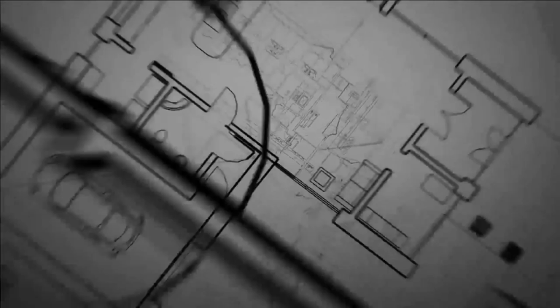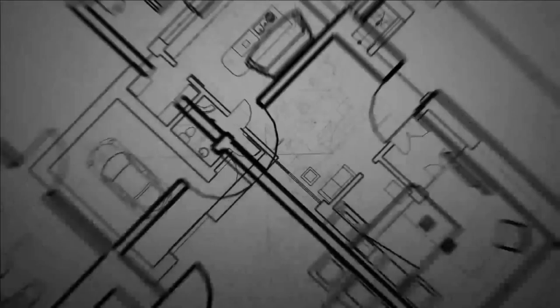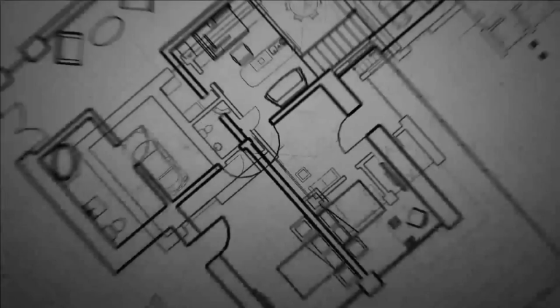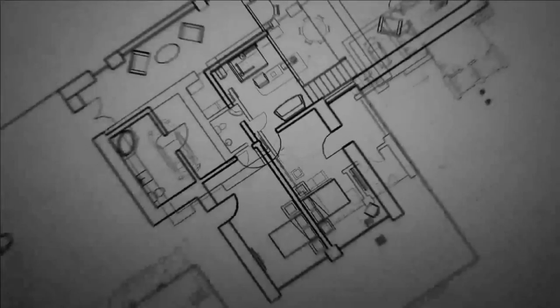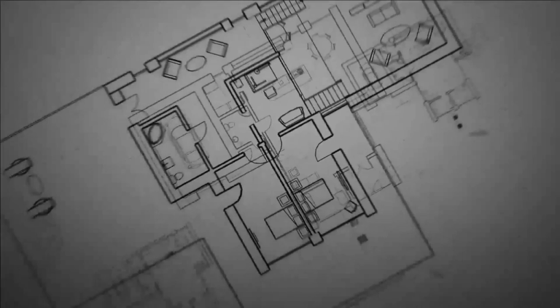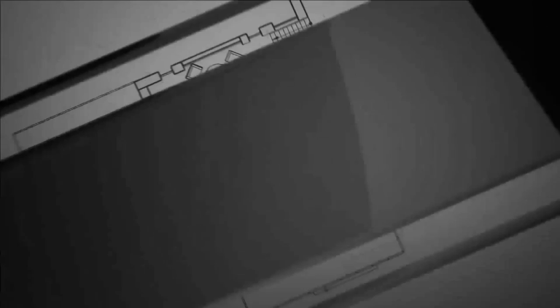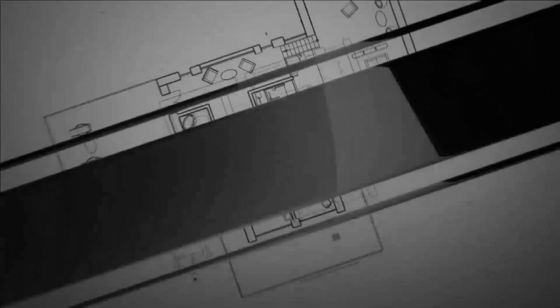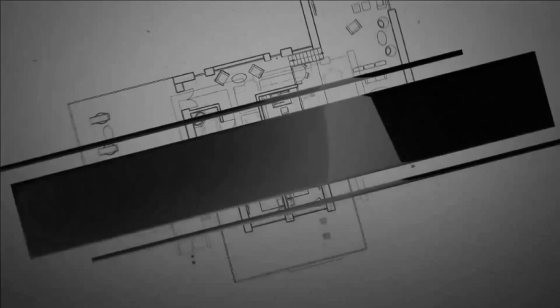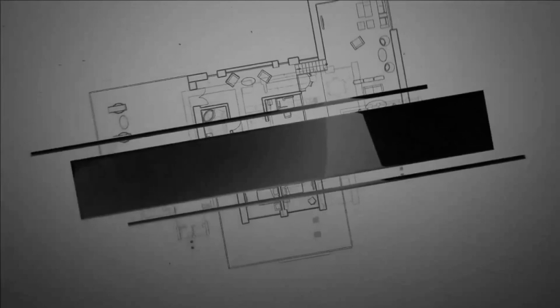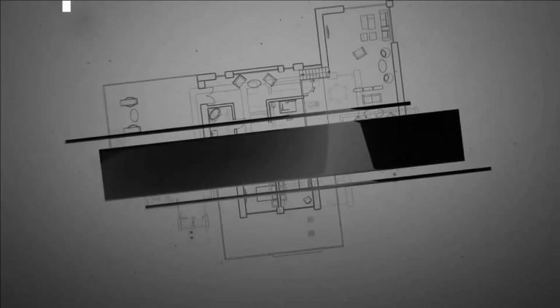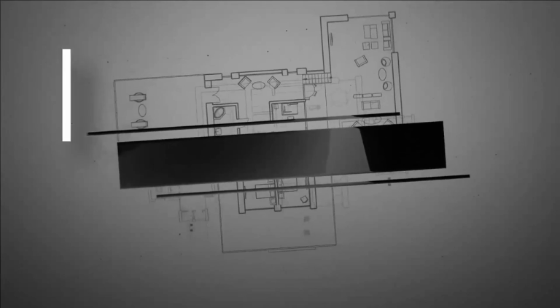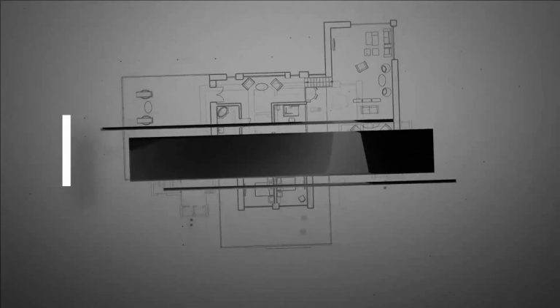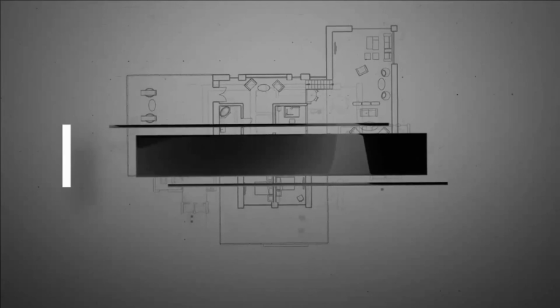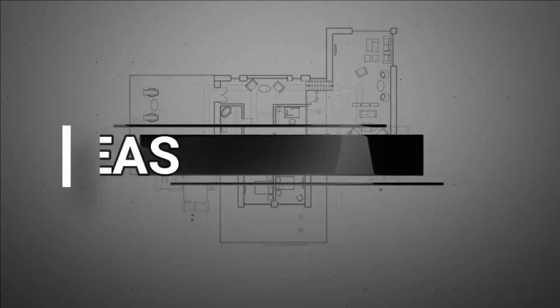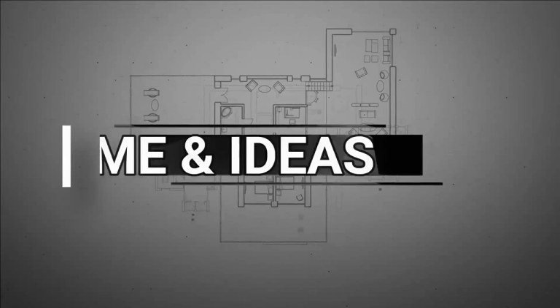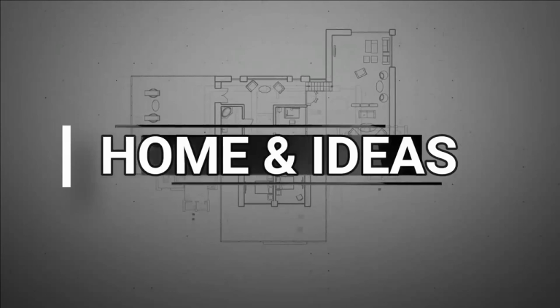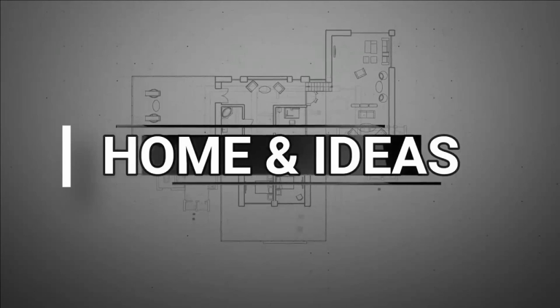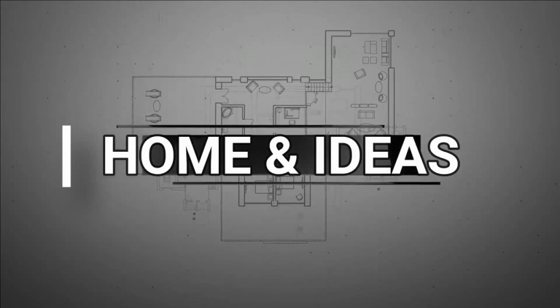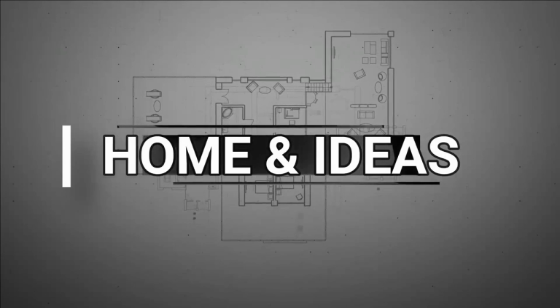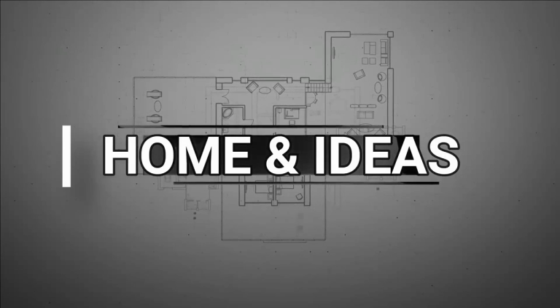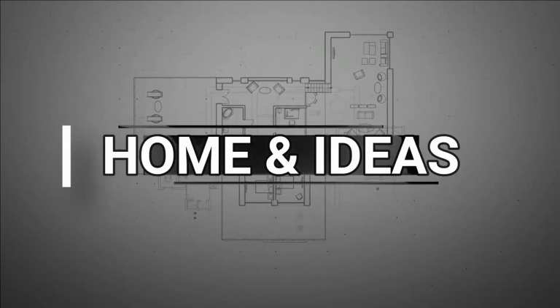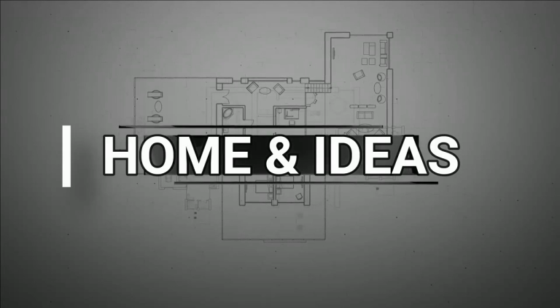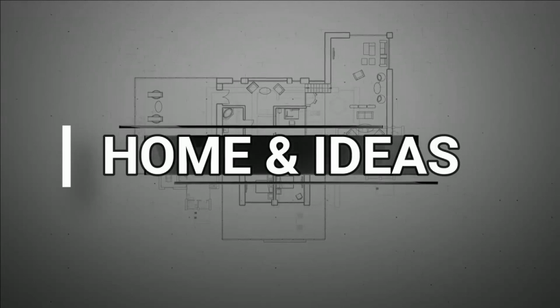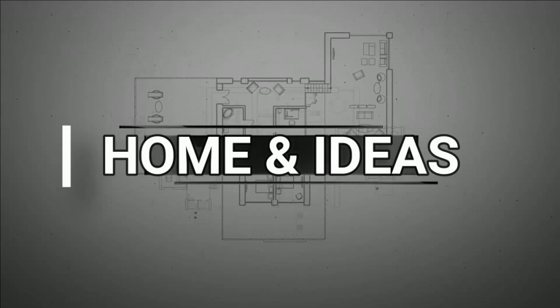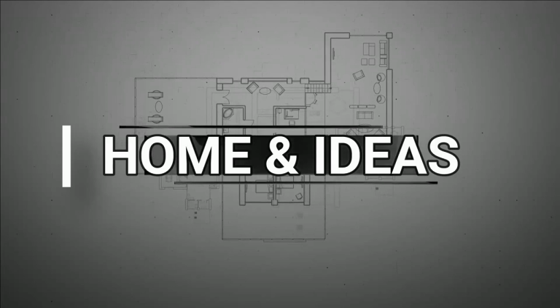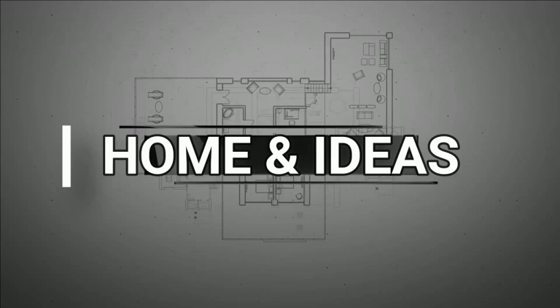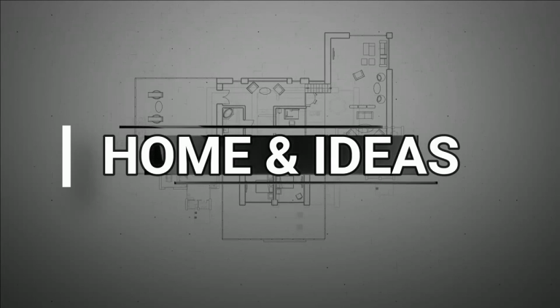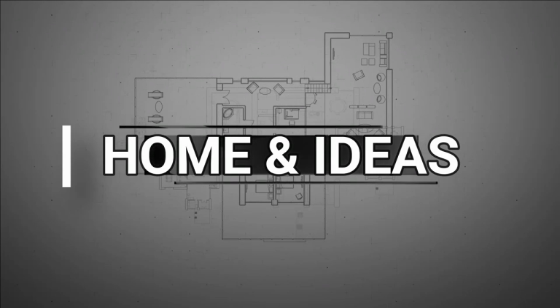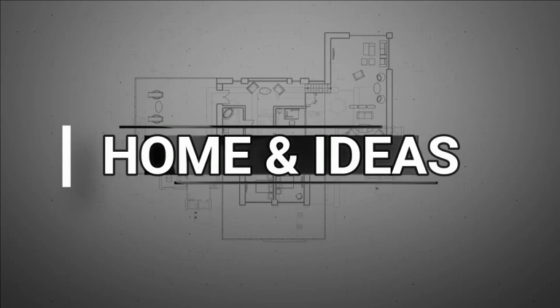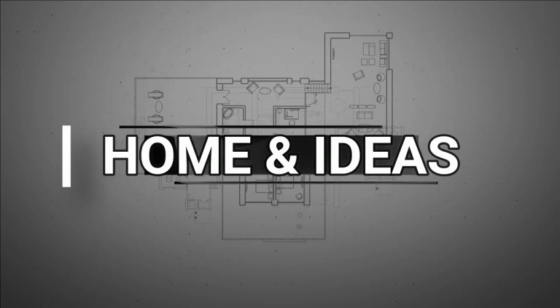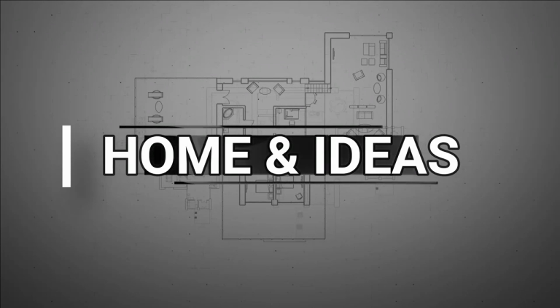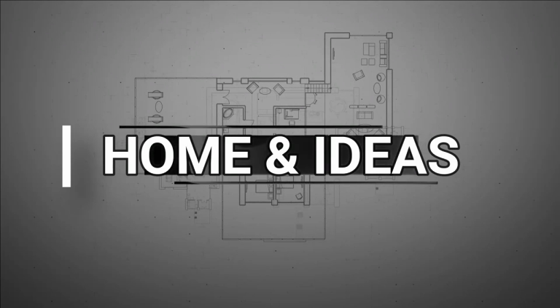The home ideas channel gives you tips and tricks for decorating your home, both interior and exterior.